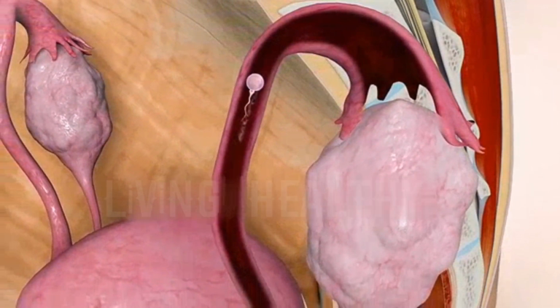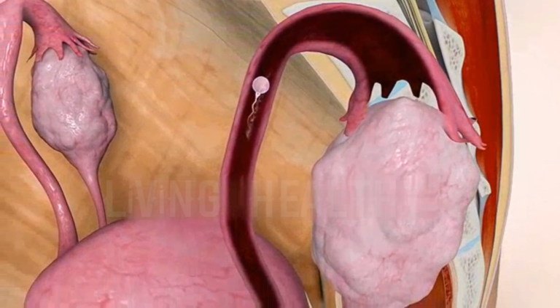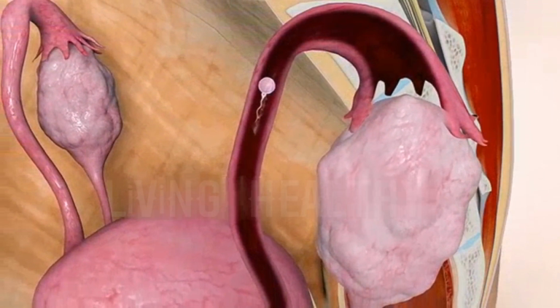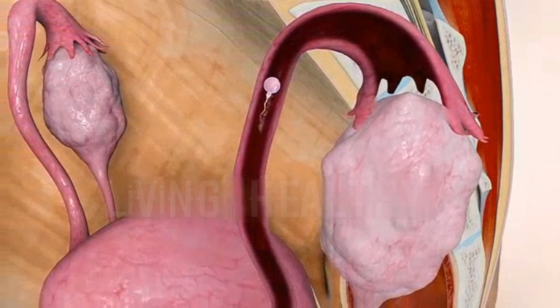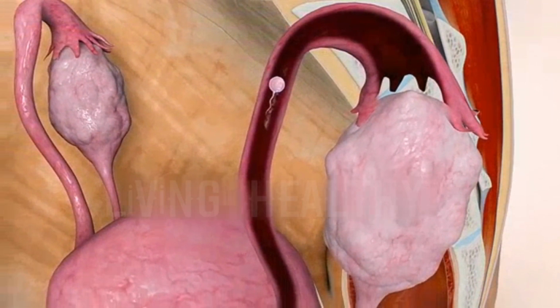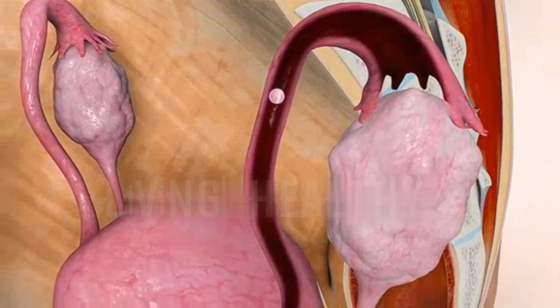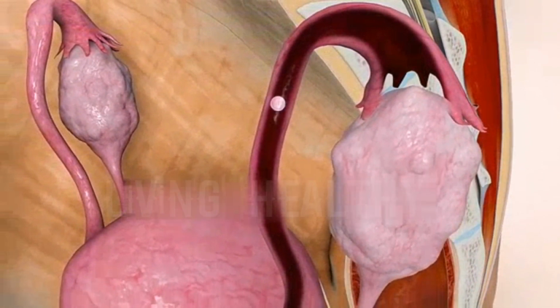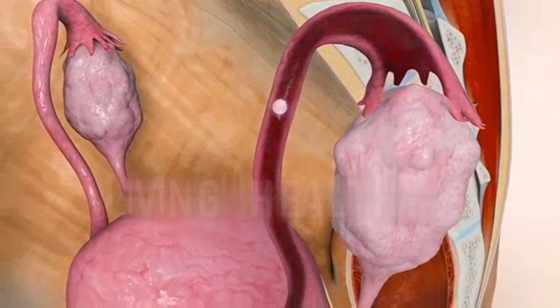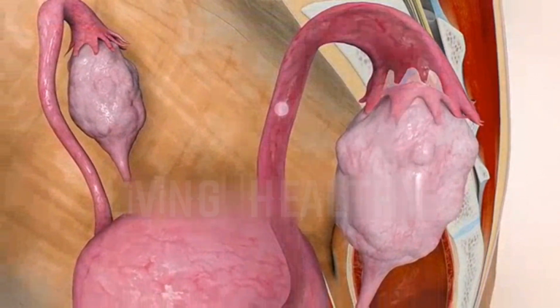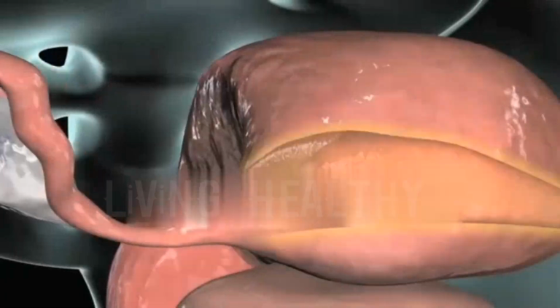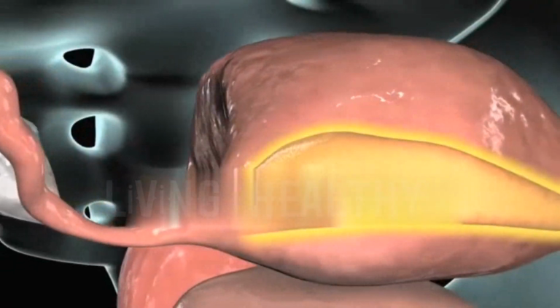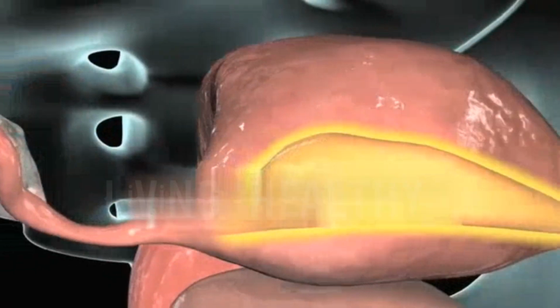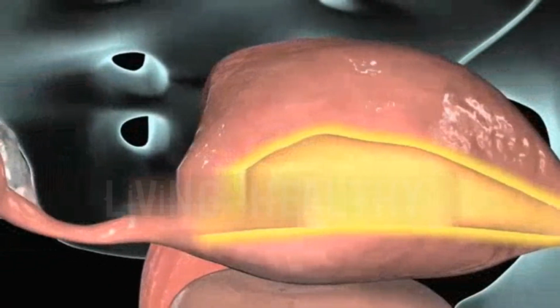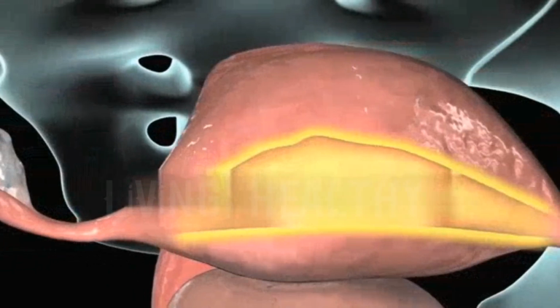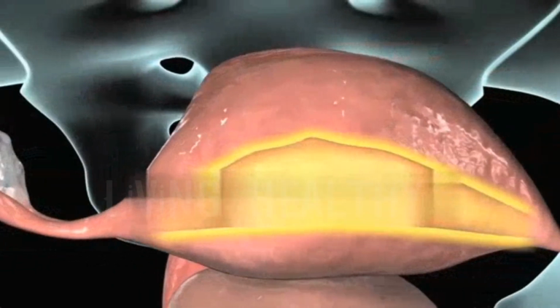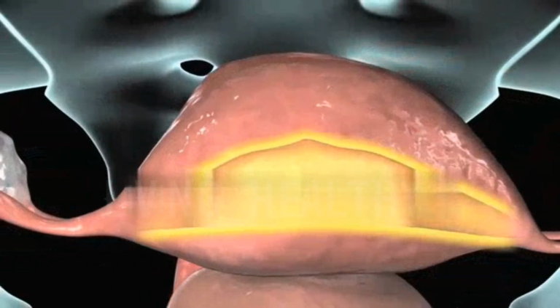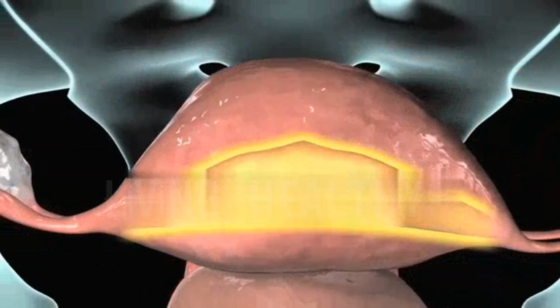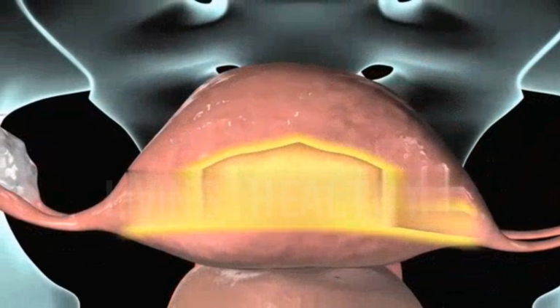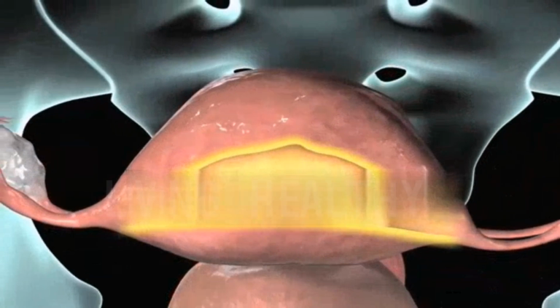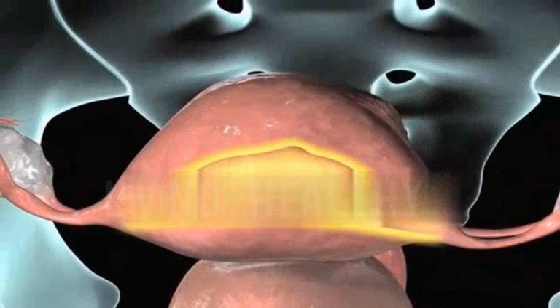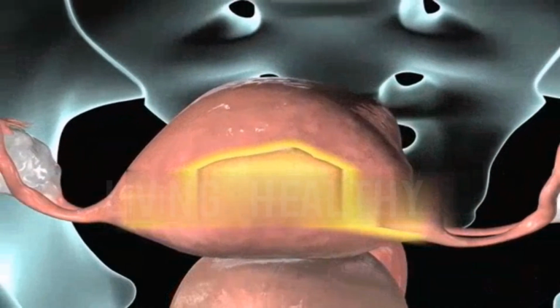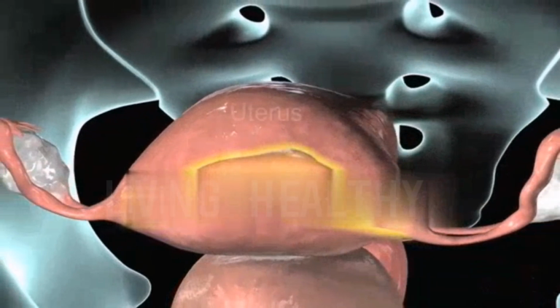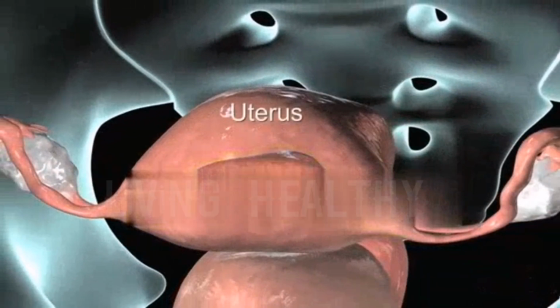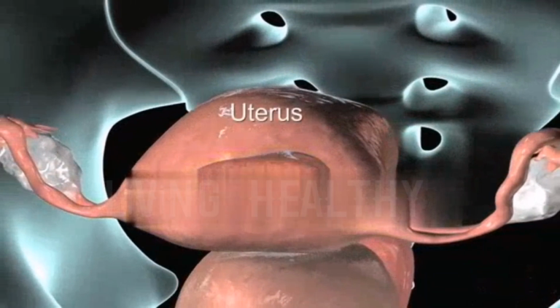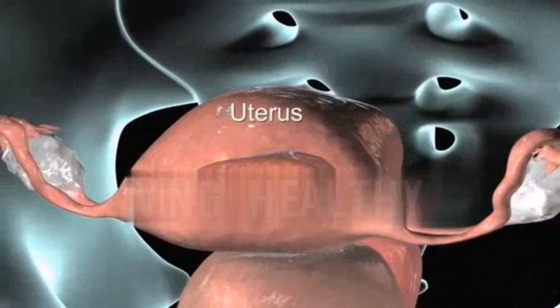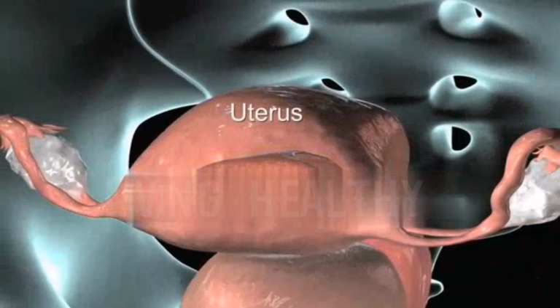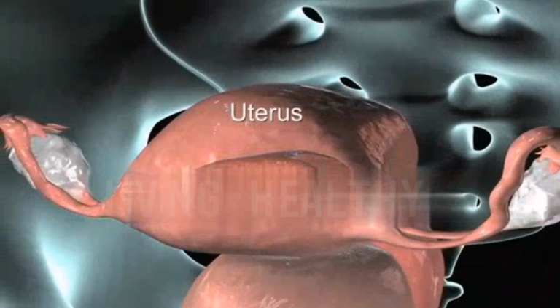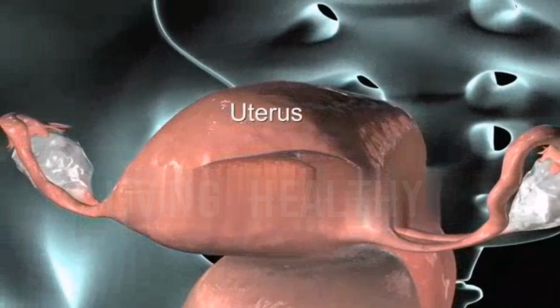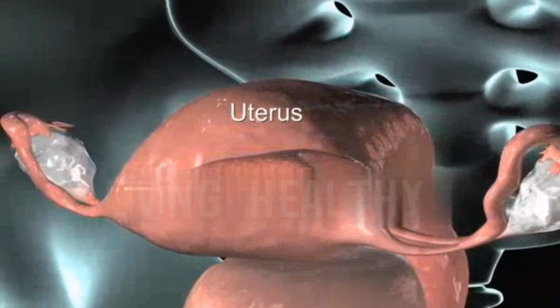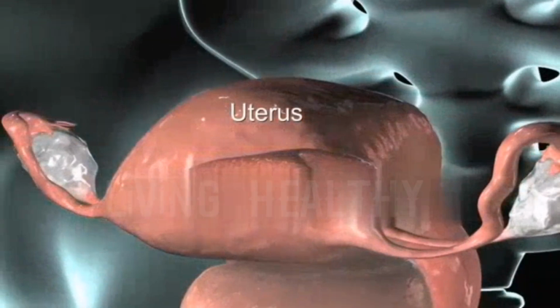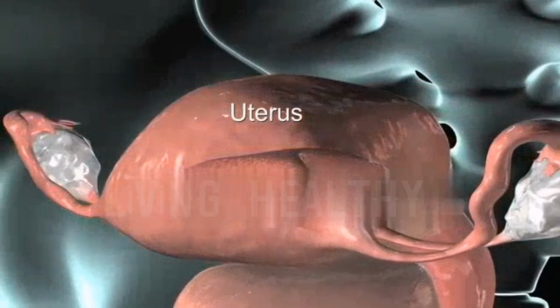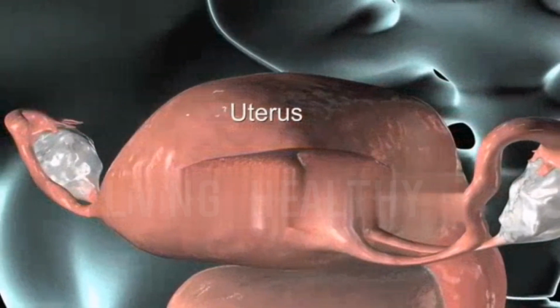The parts of the uterus are called the fundus, above the place where the two tubes are attached; the upper two-thirds is the body; and the lower third is the cervix.